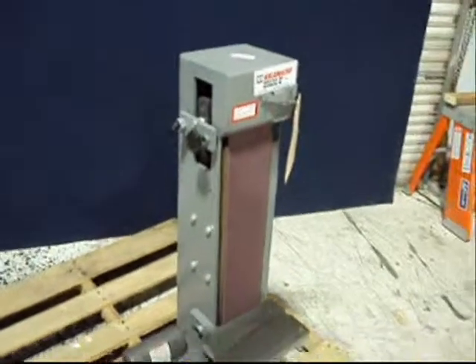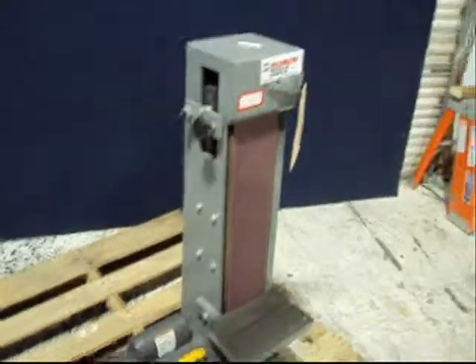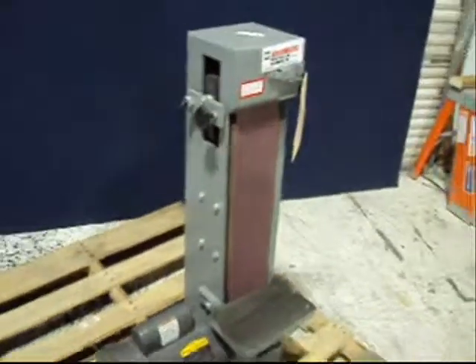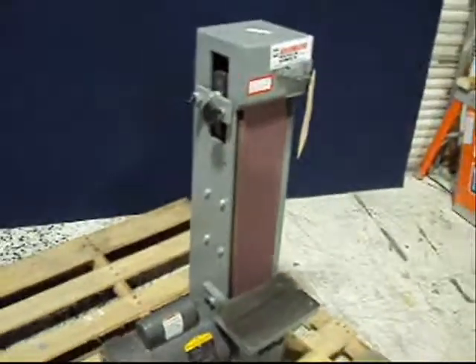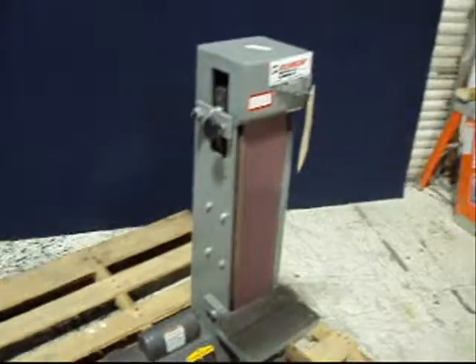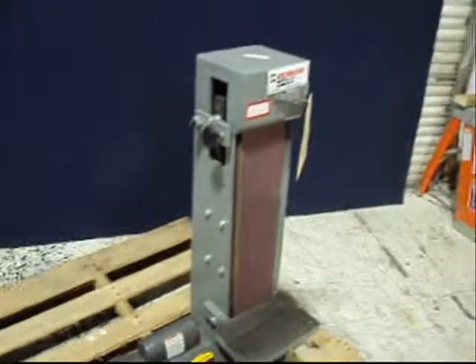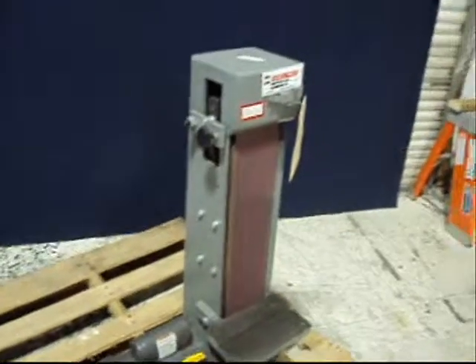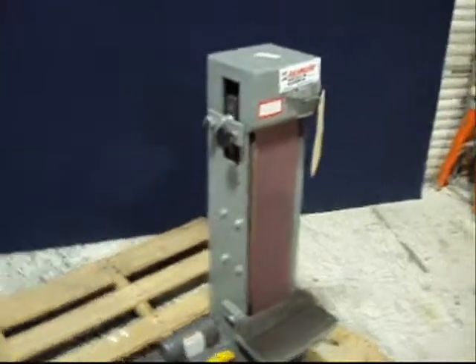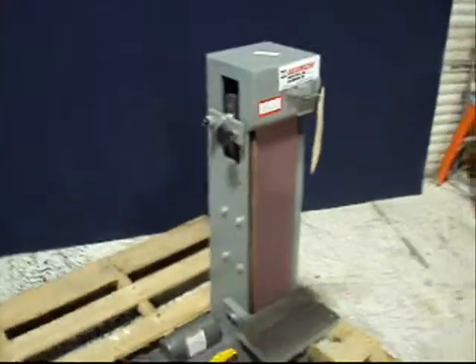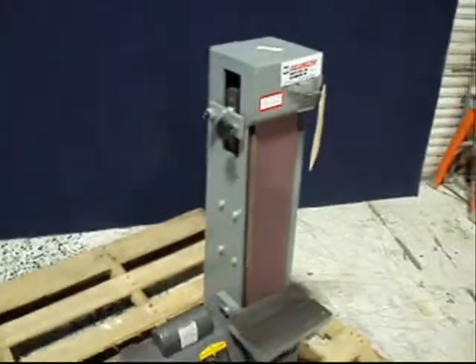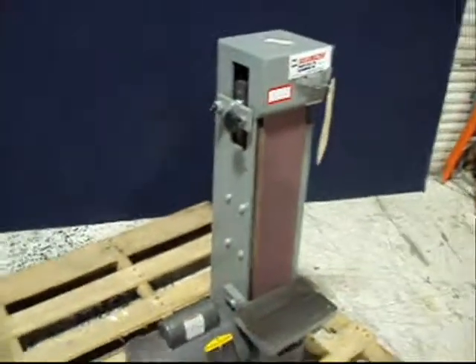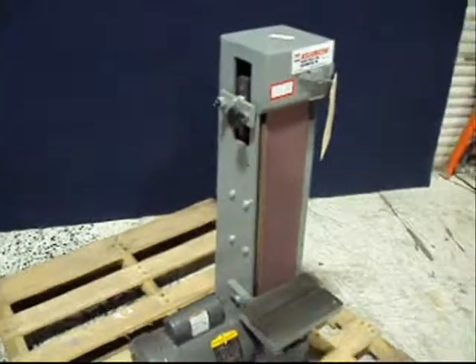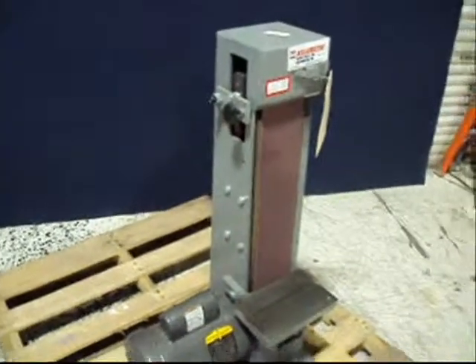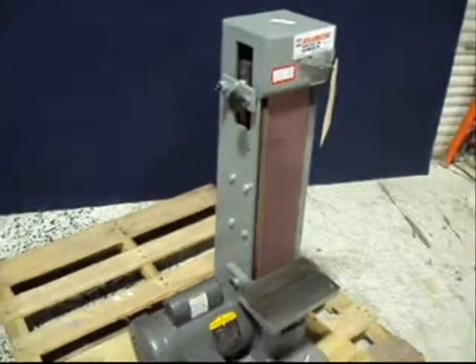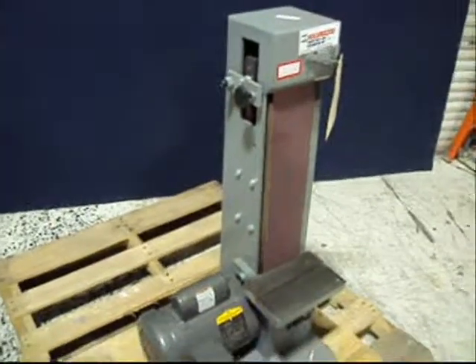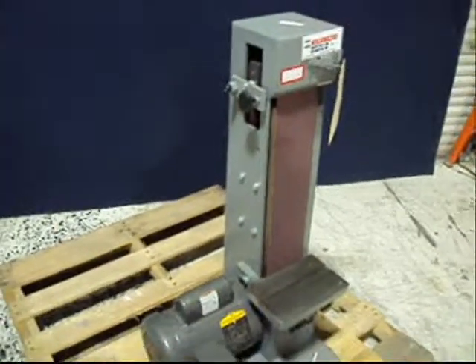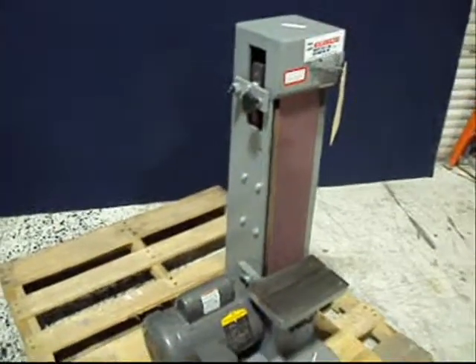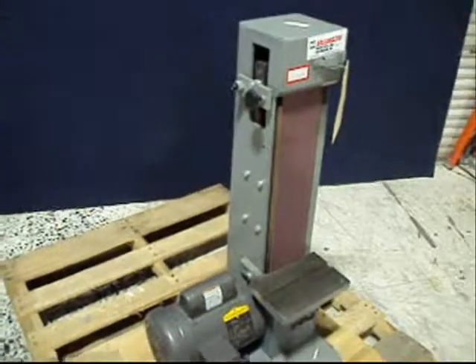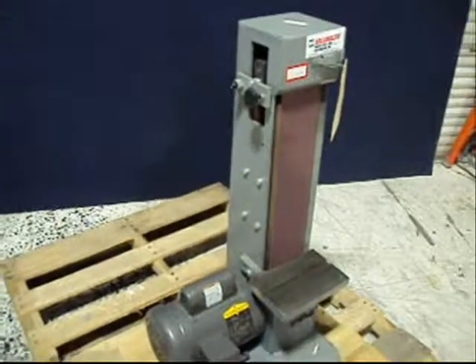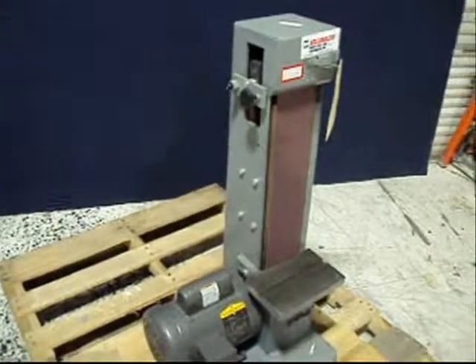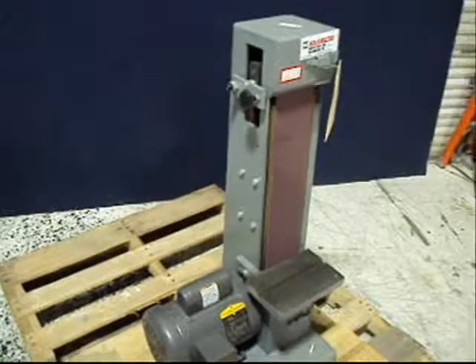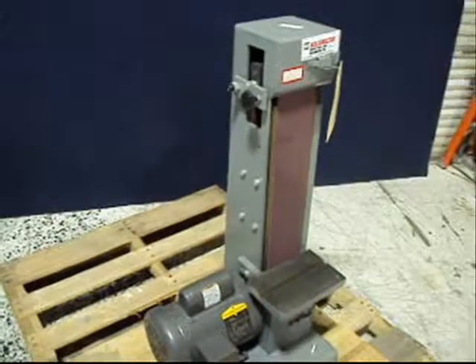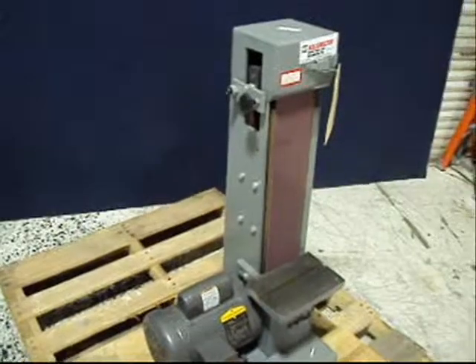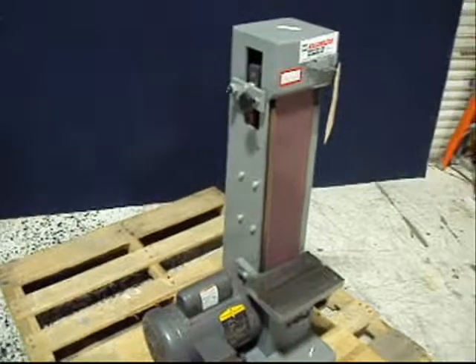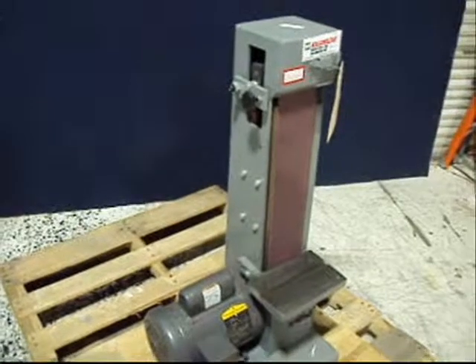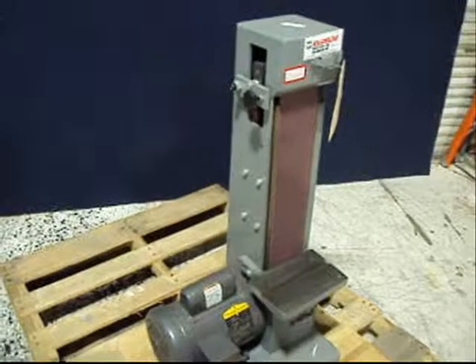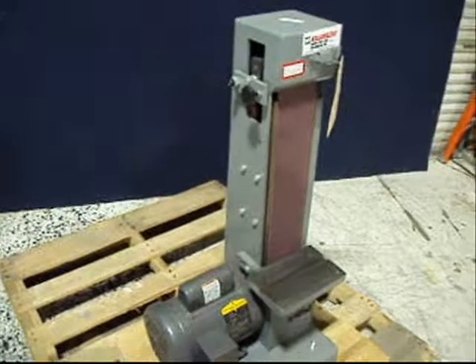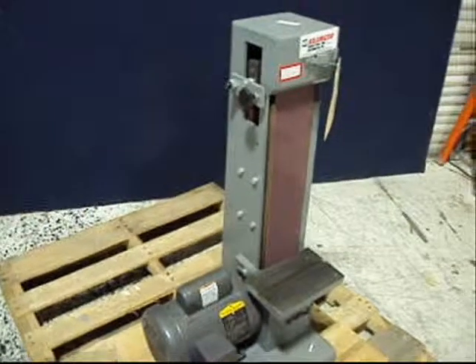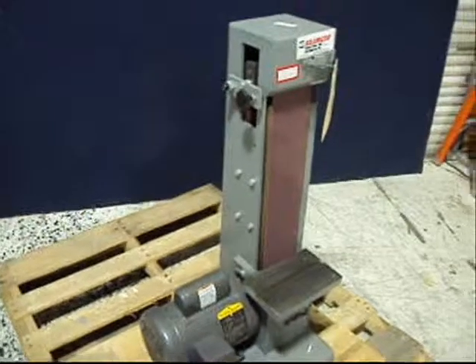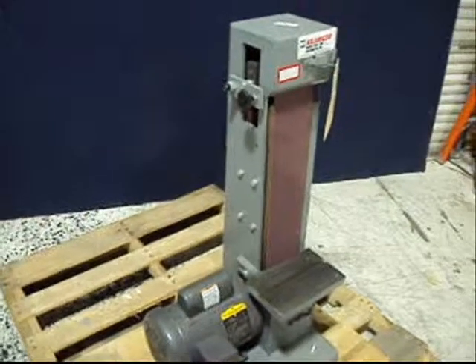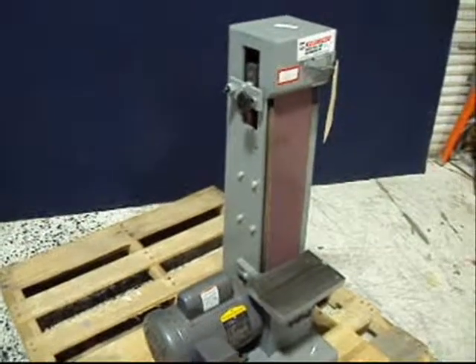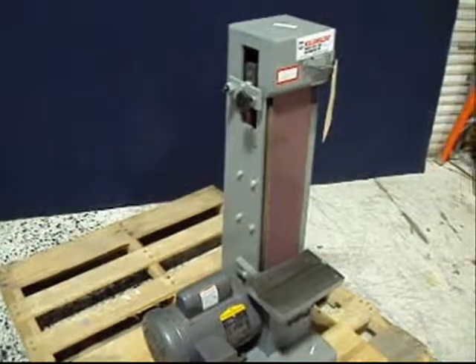And there you have it — Kalamazoo belt sander. We thank you for looking at our product.